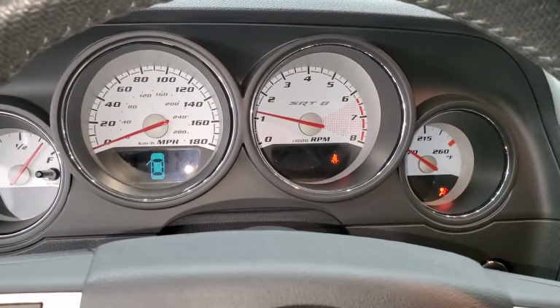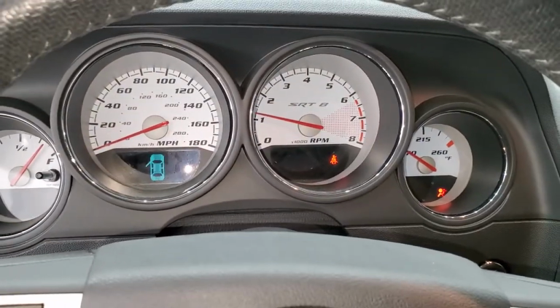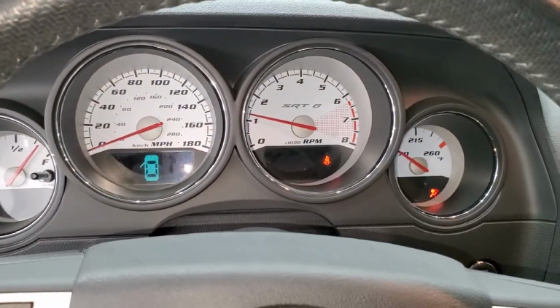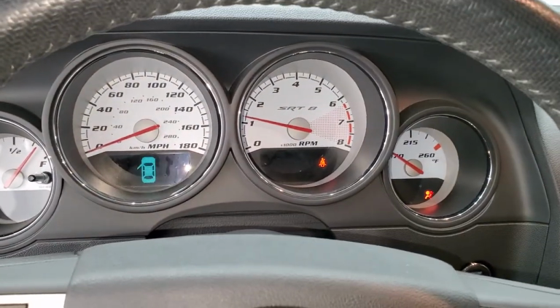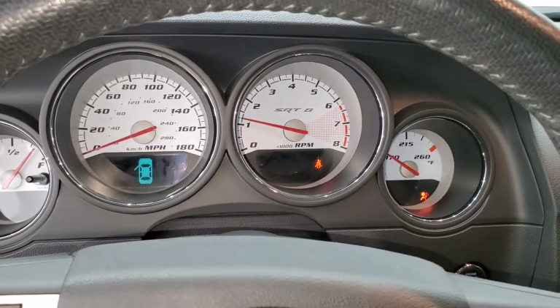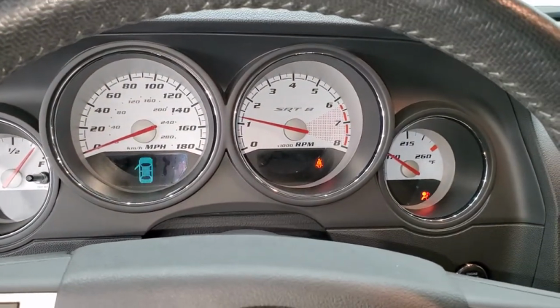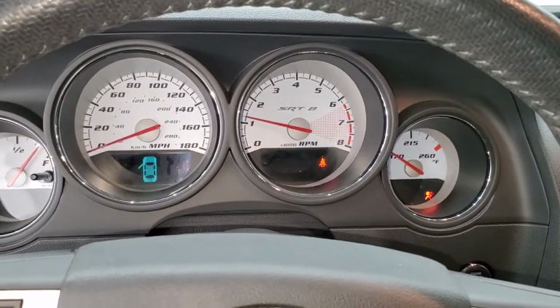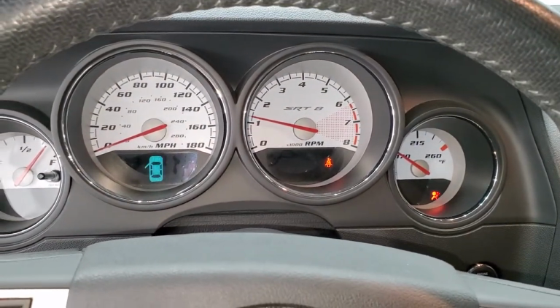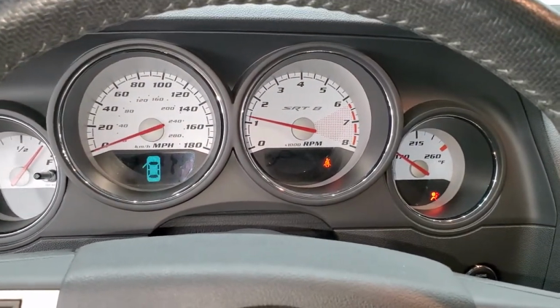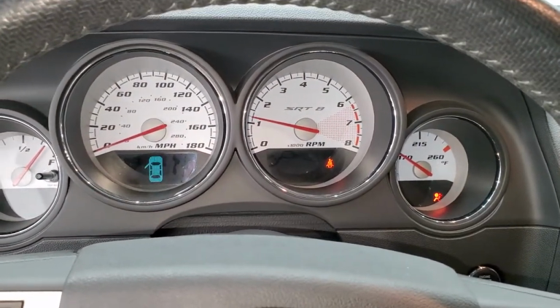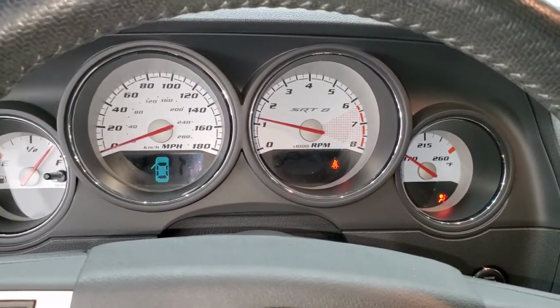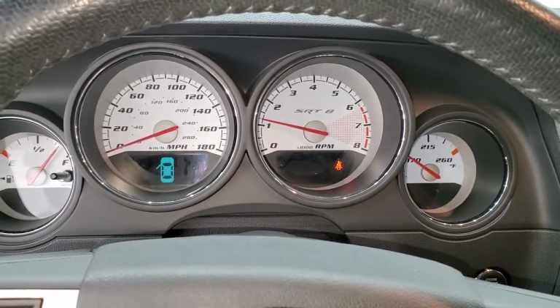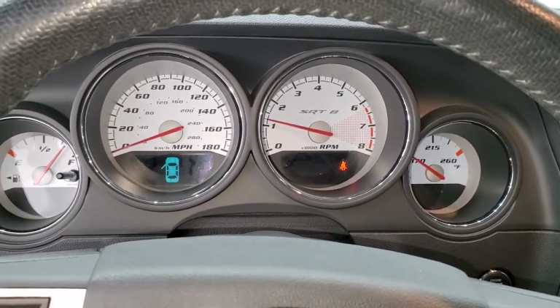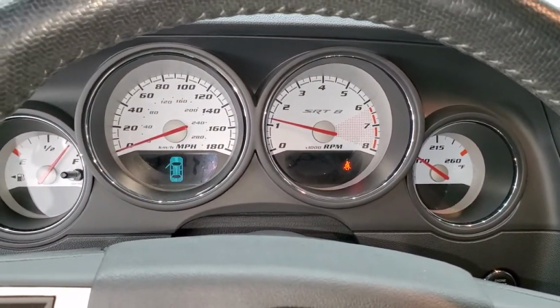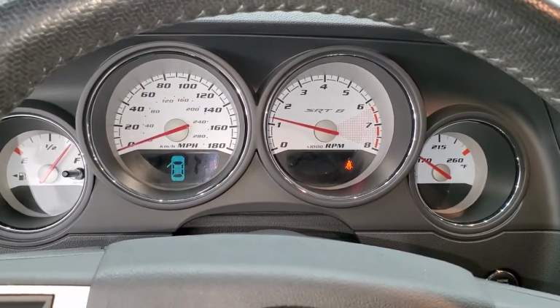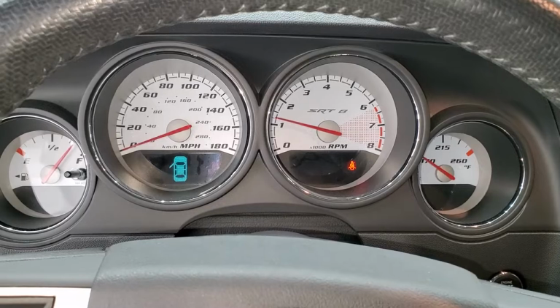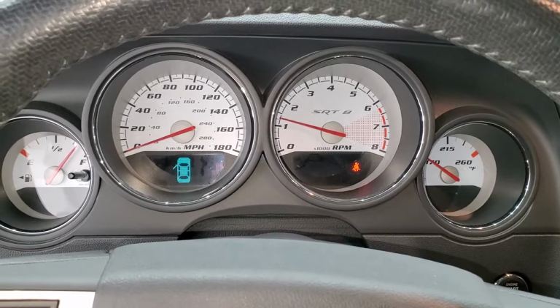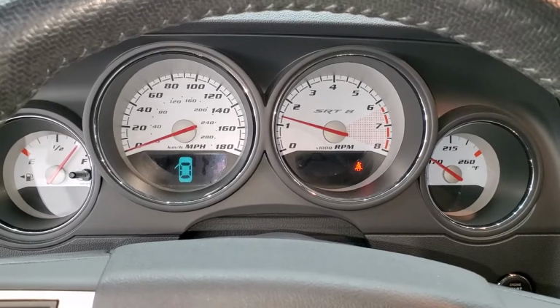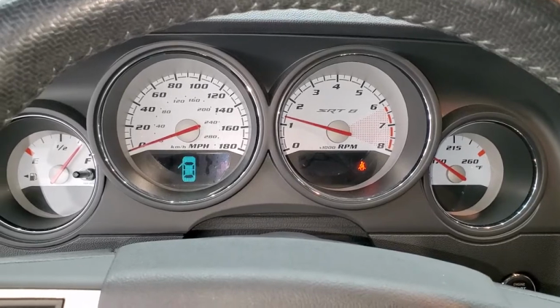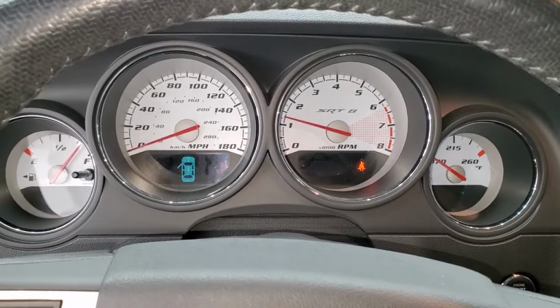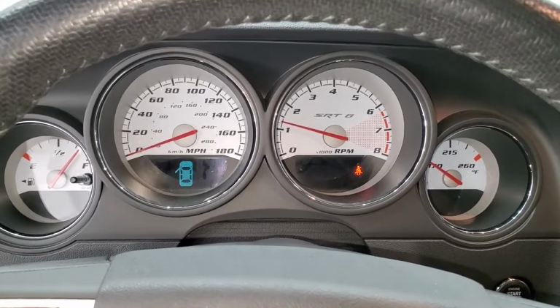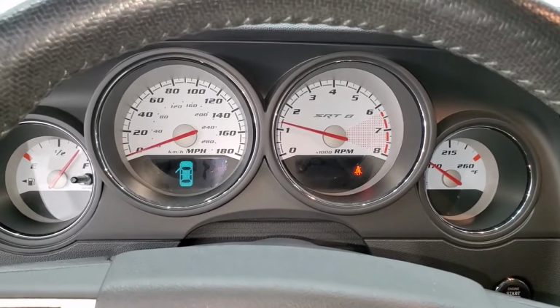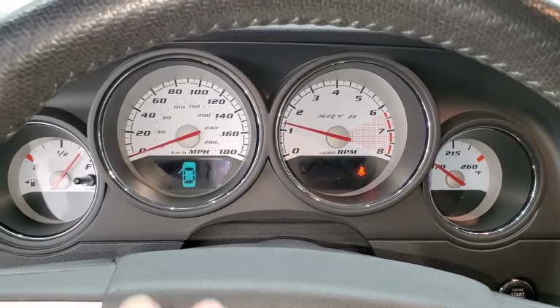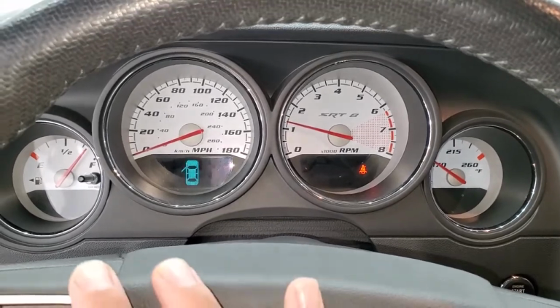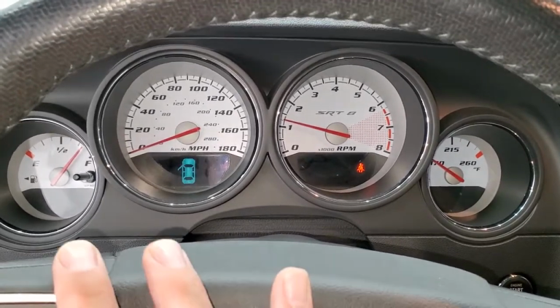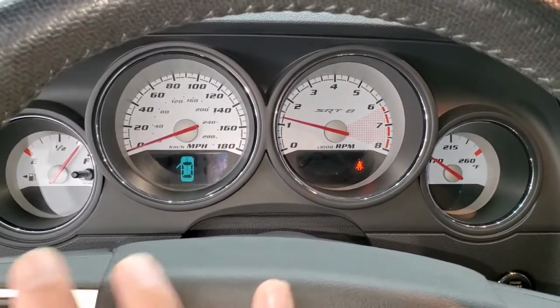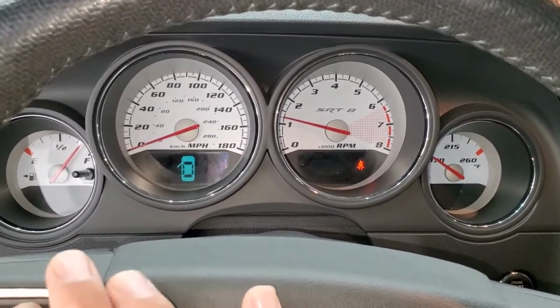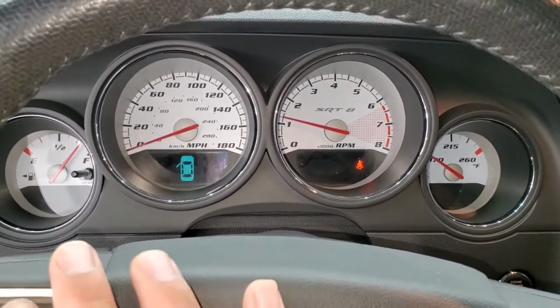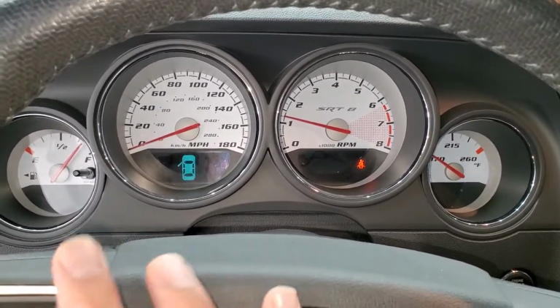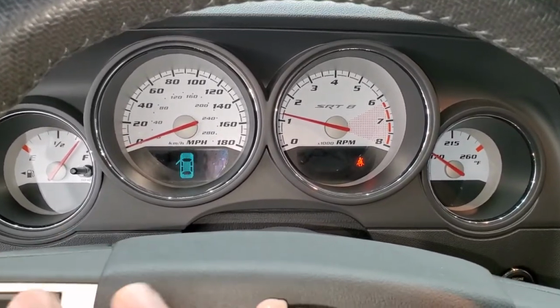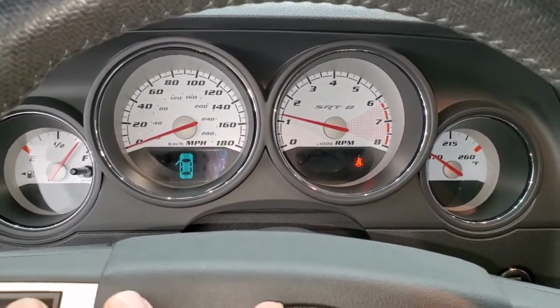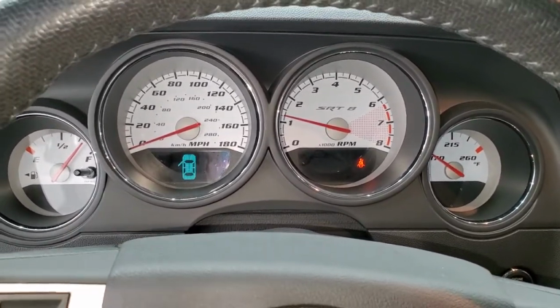Starts right up — no check engine lights or anything like that.